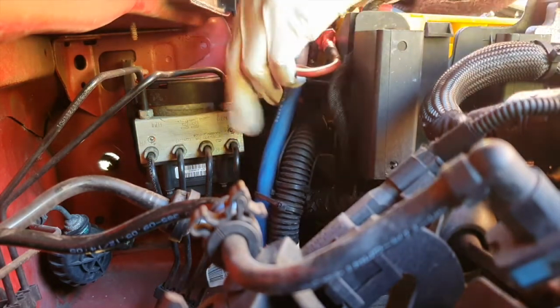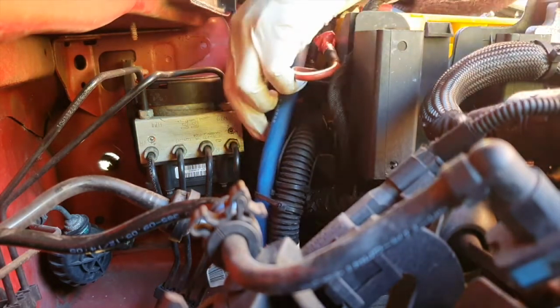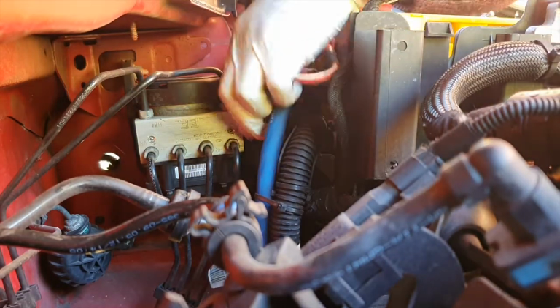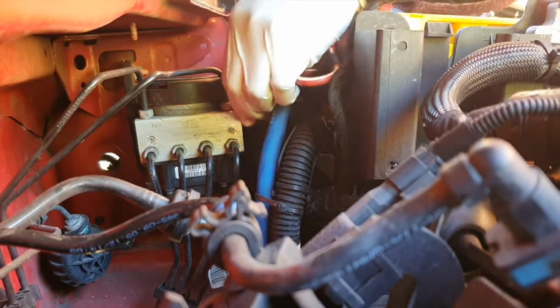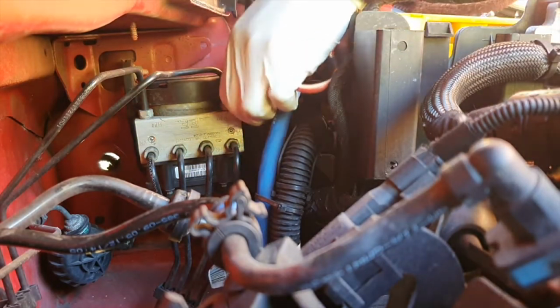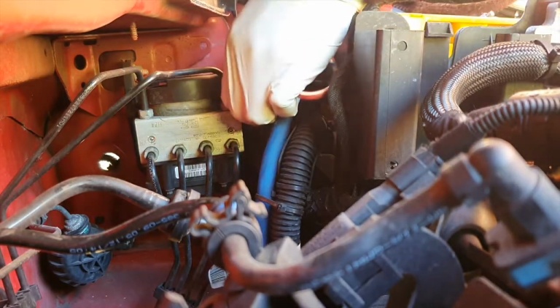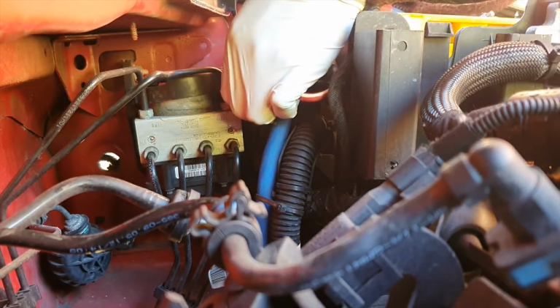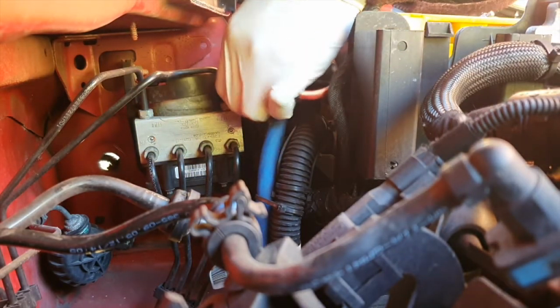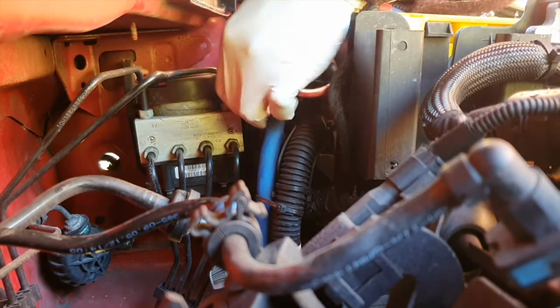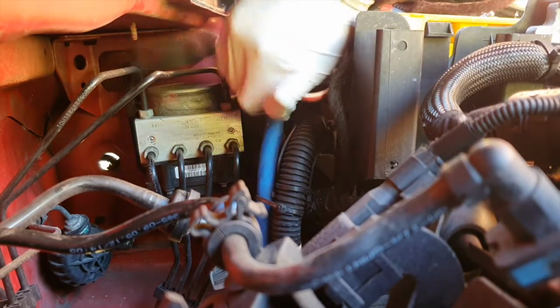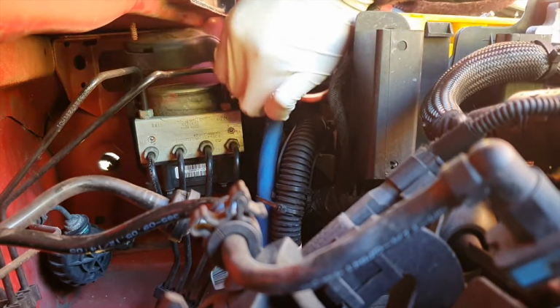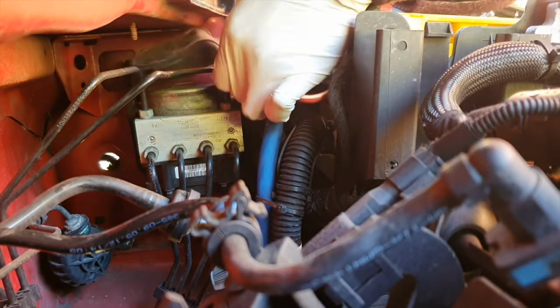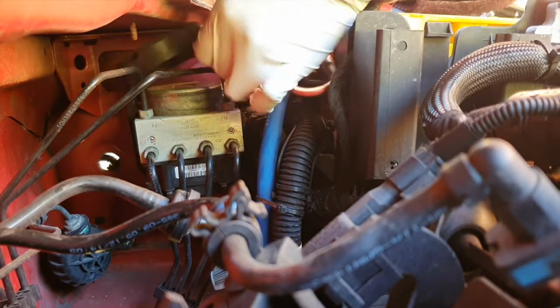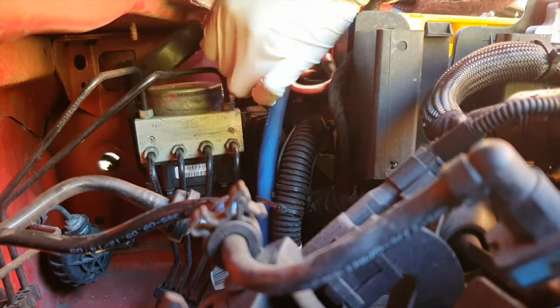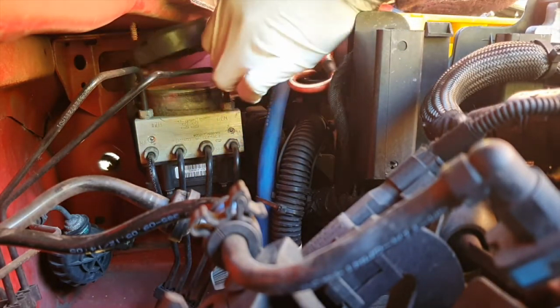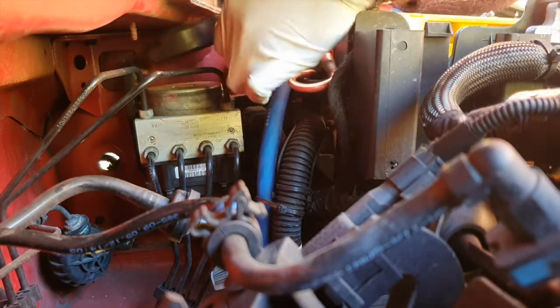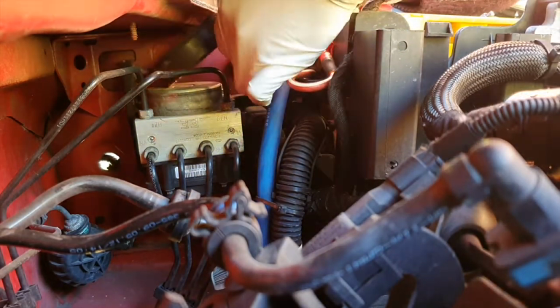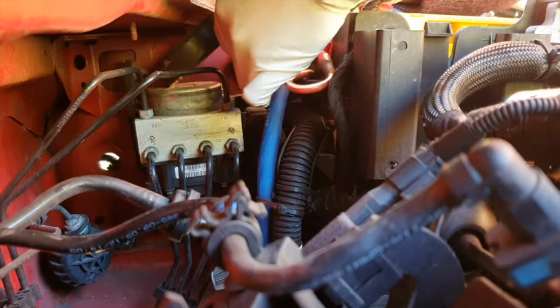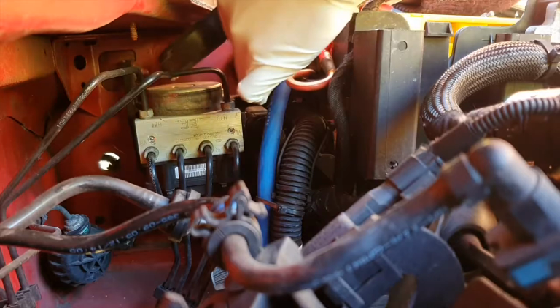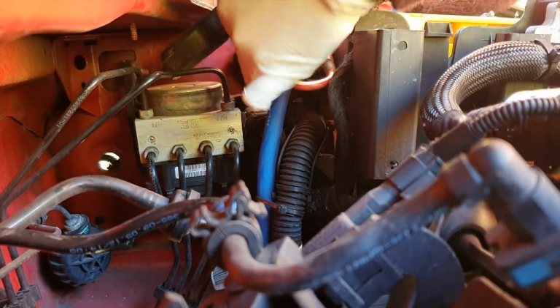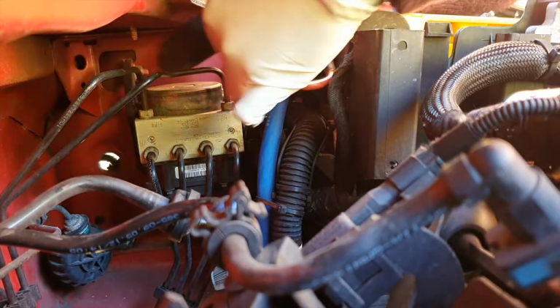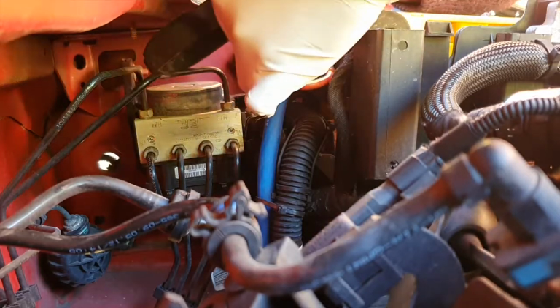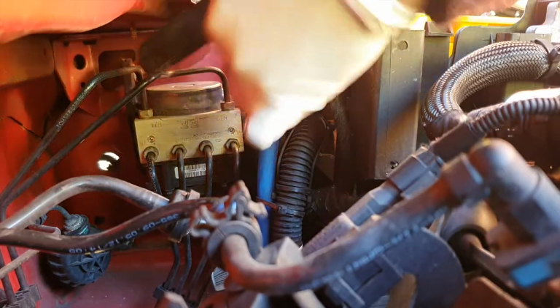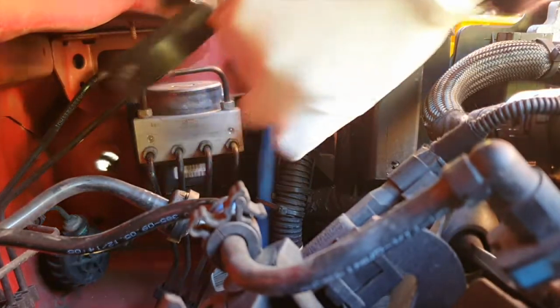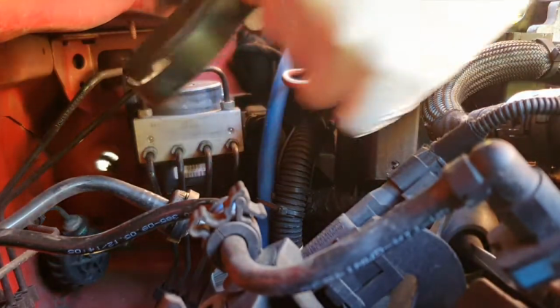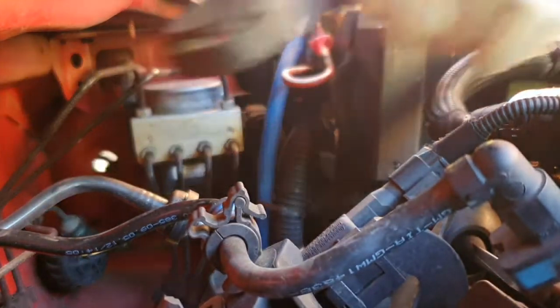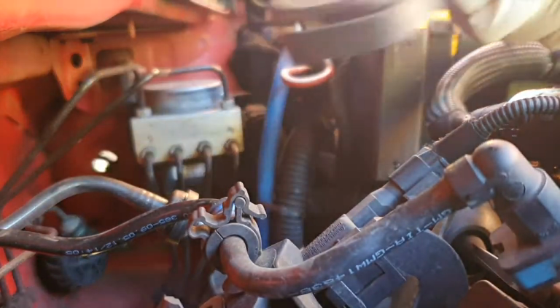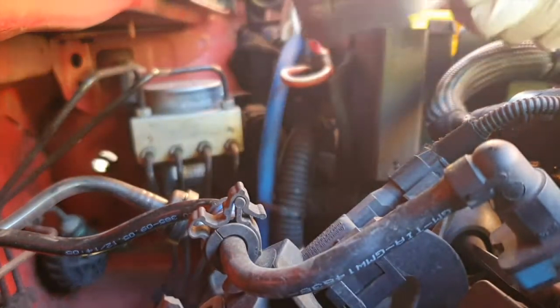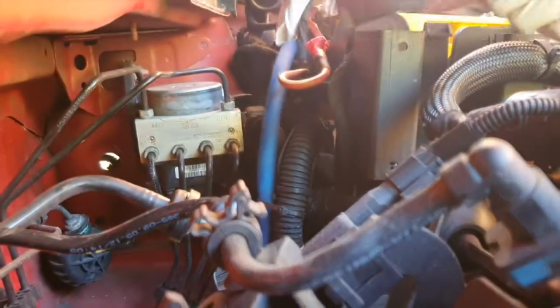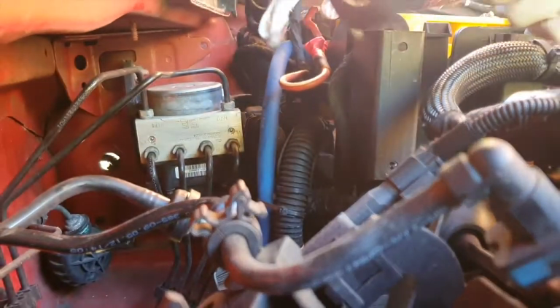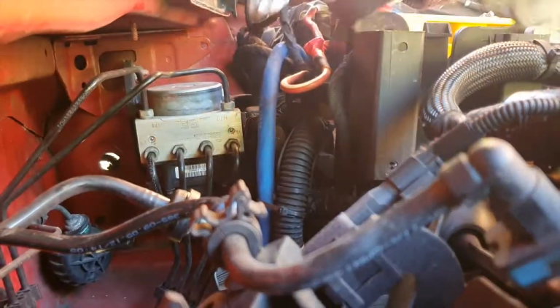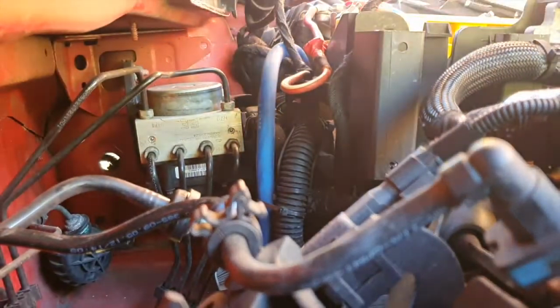Locate your pump, which should be on the right side of the vehicle behind the battery, and firstly remove the cover.